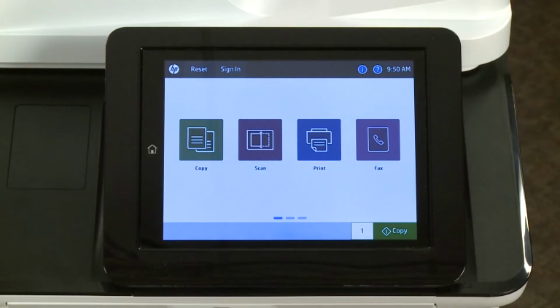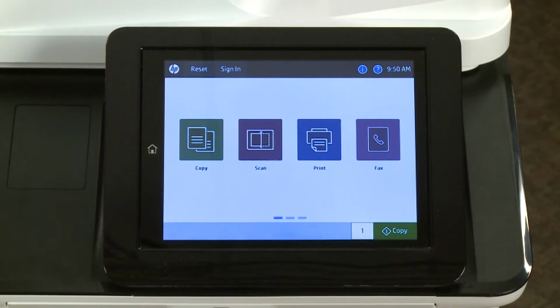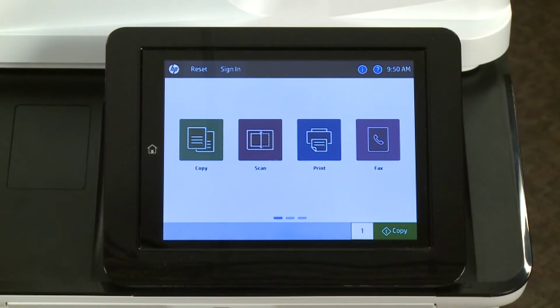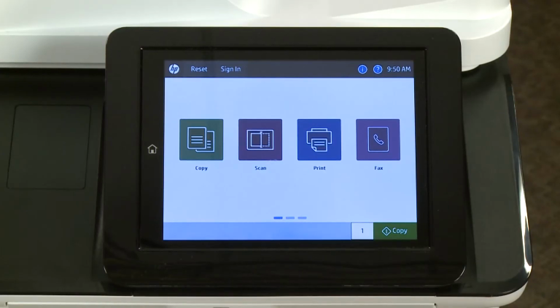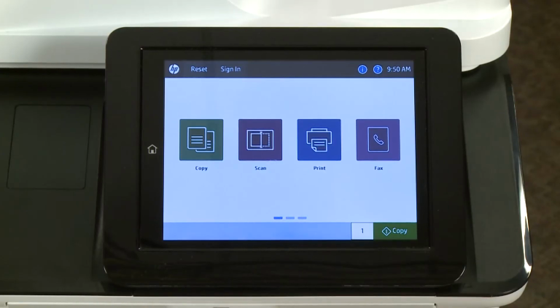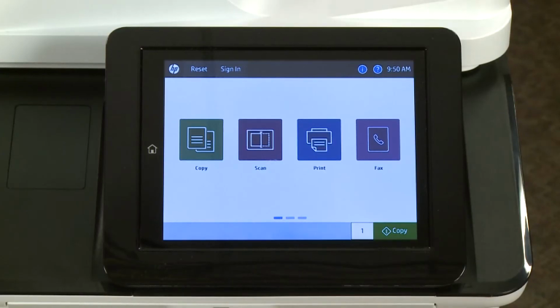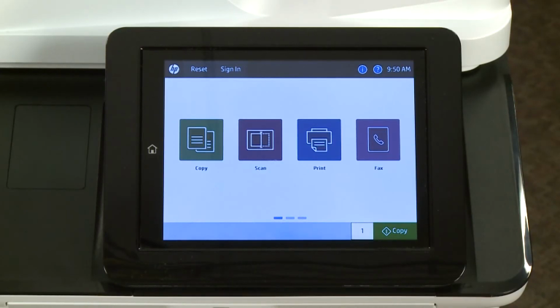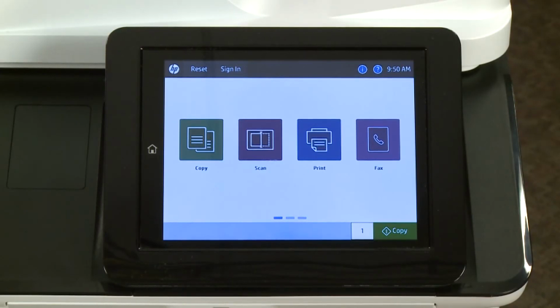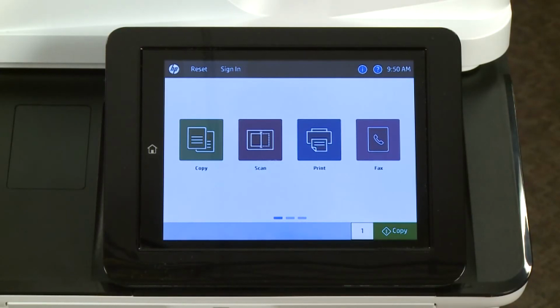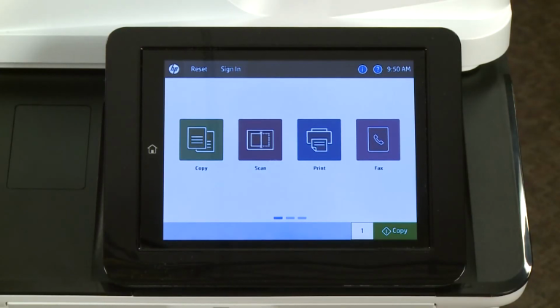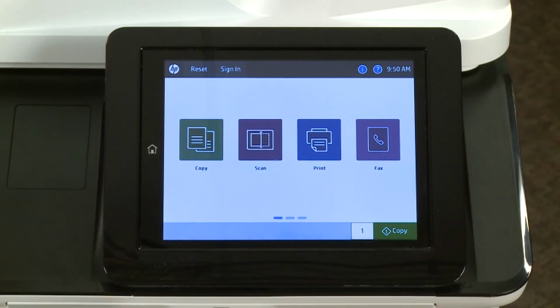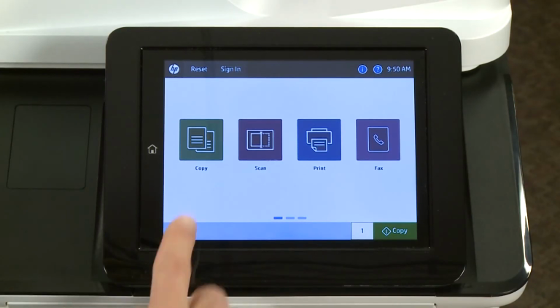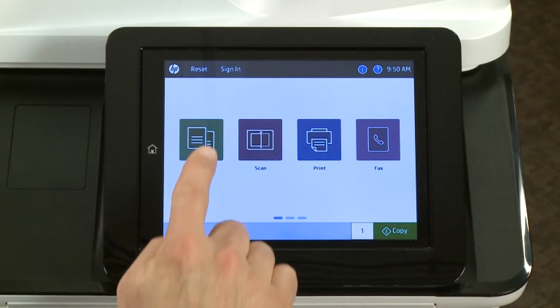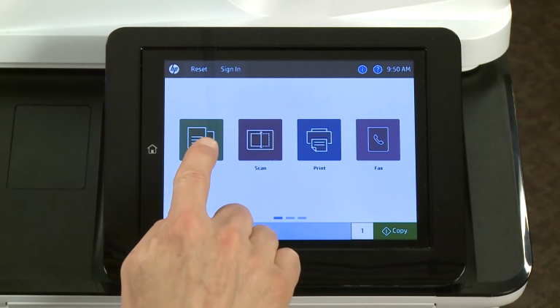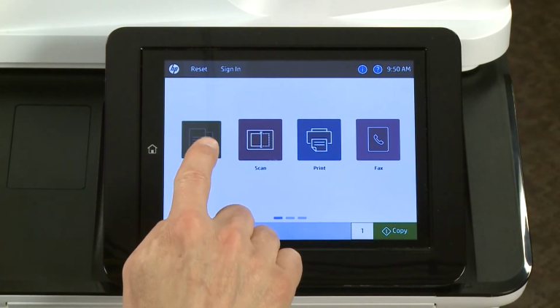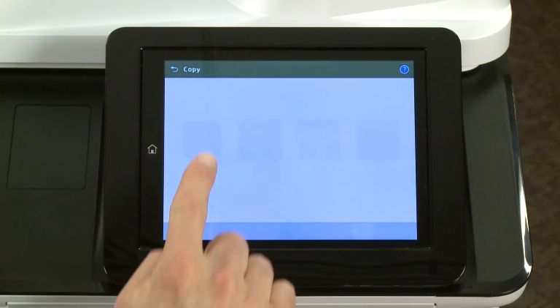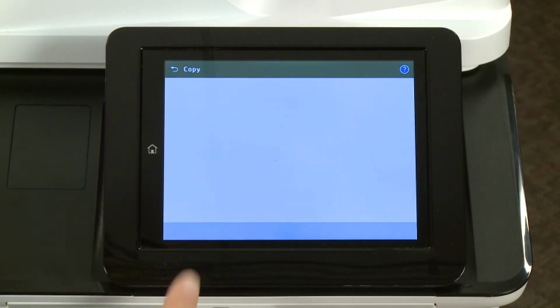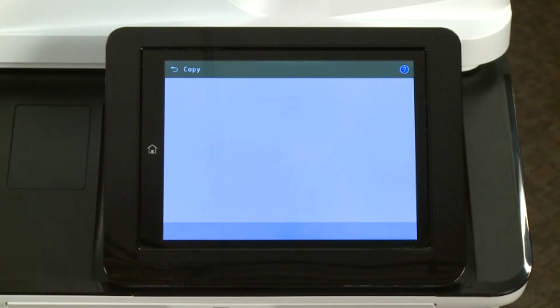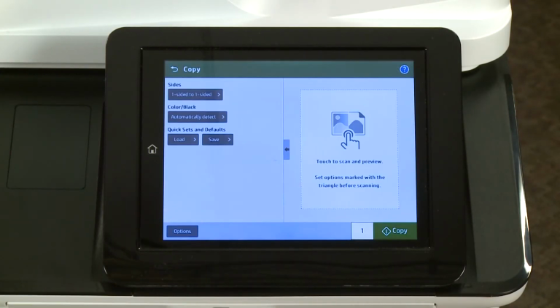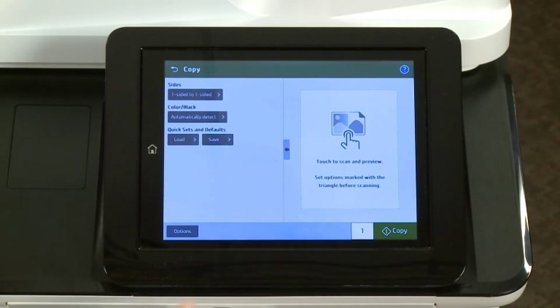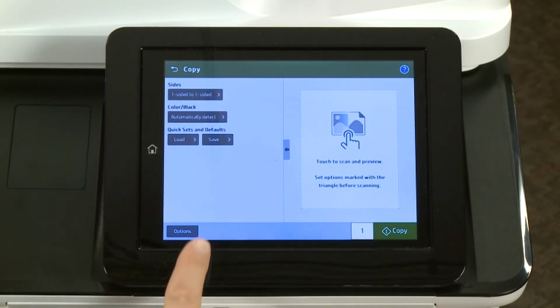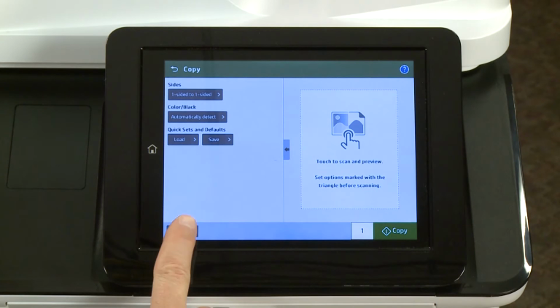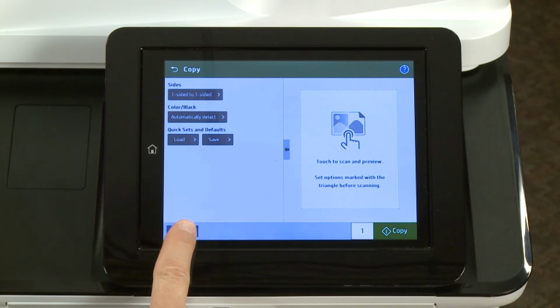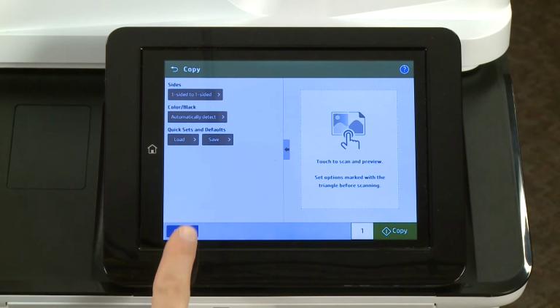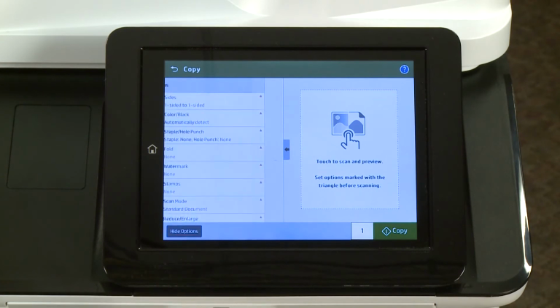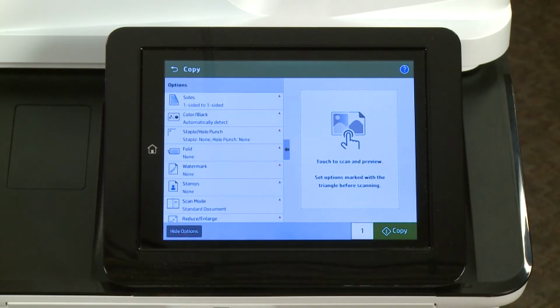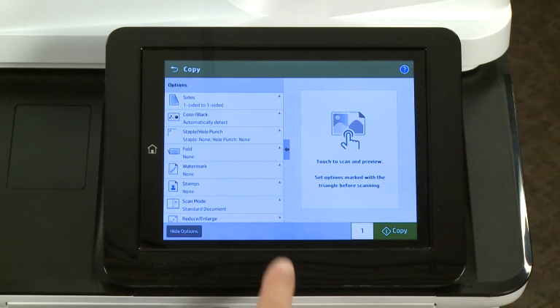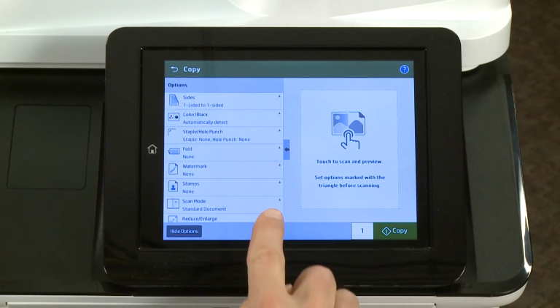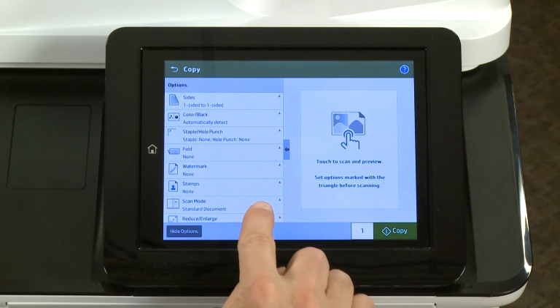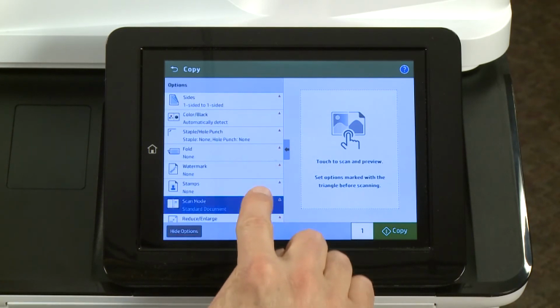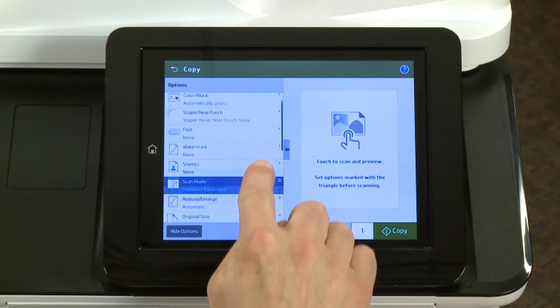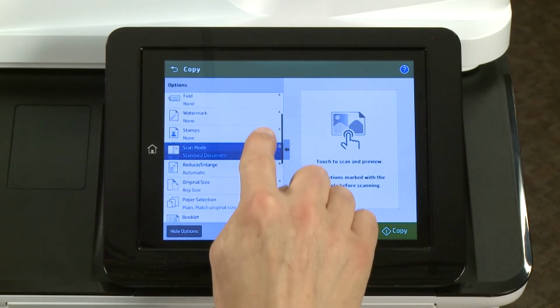On the home screen of the printer control panel, touch Copy, touch Options, and then touch Booklet.